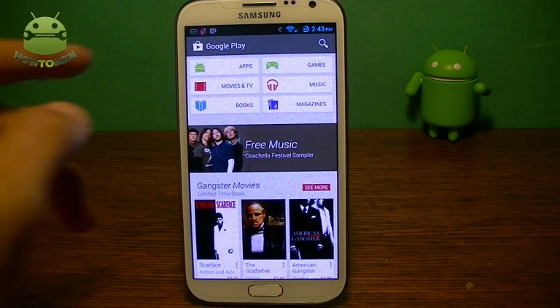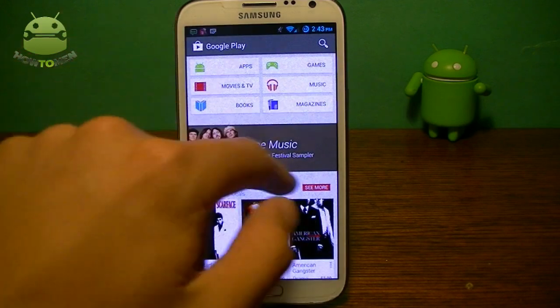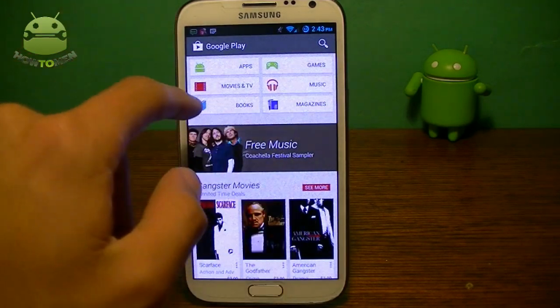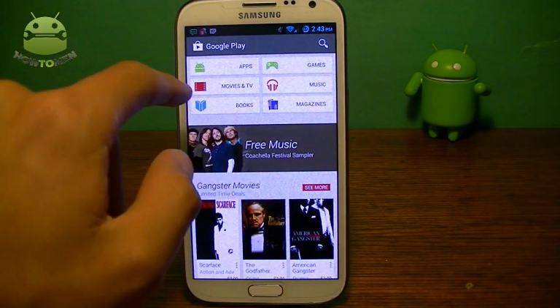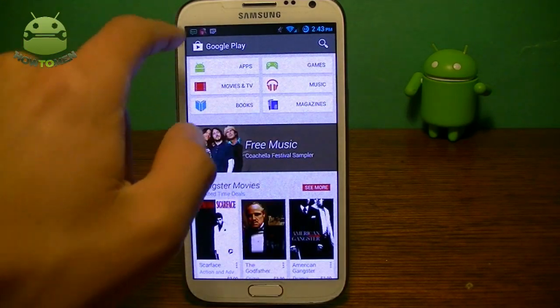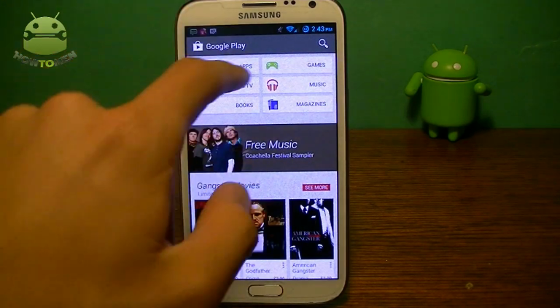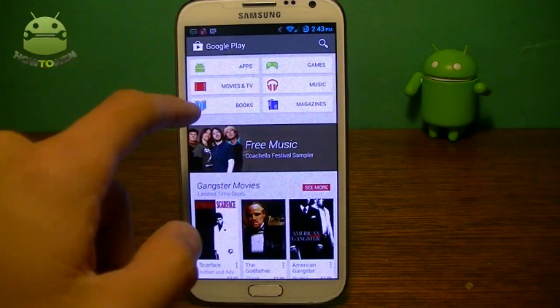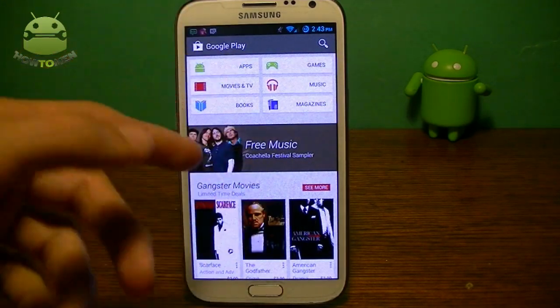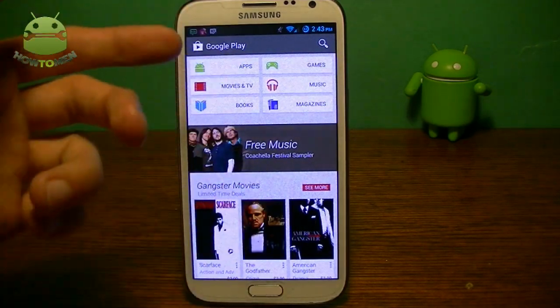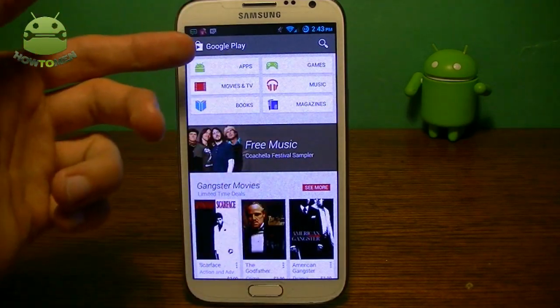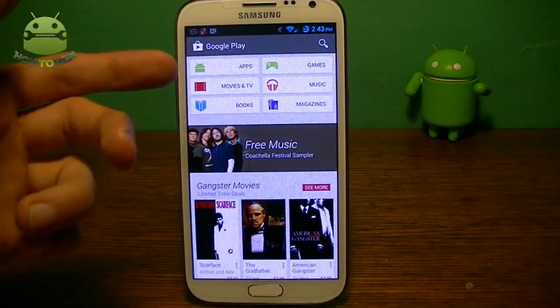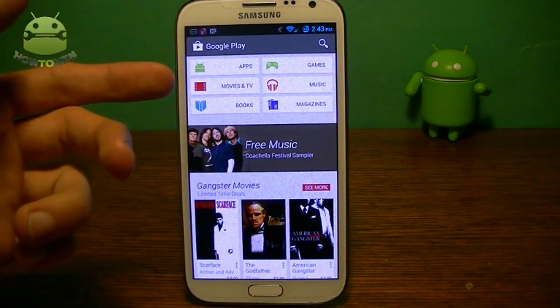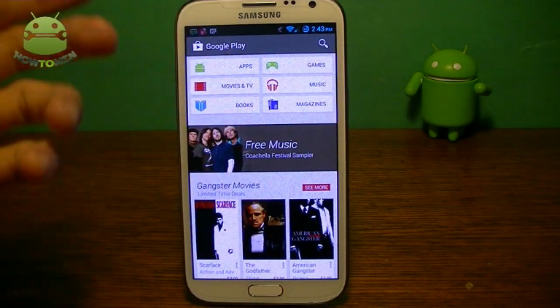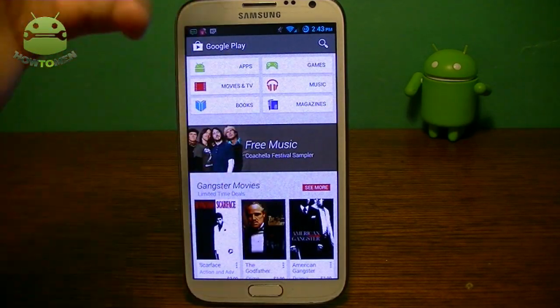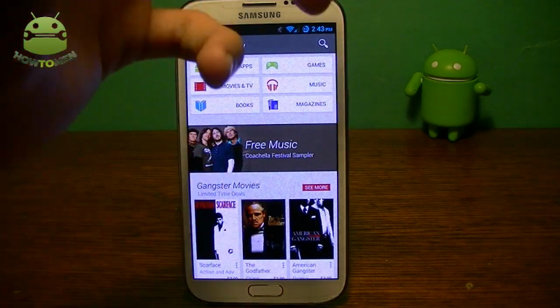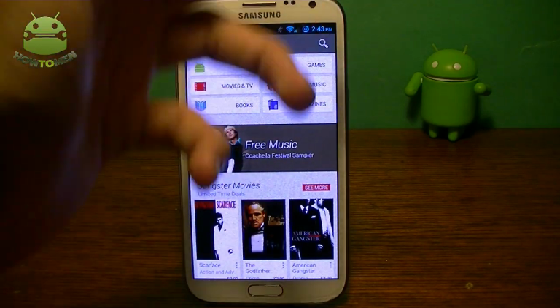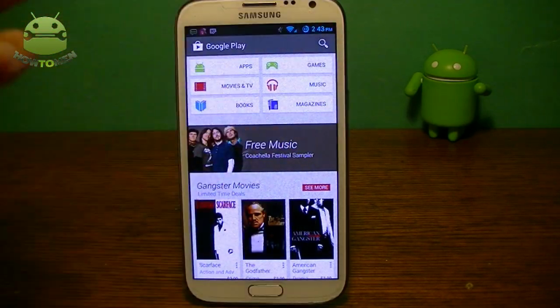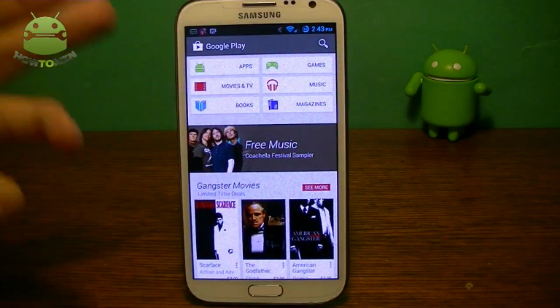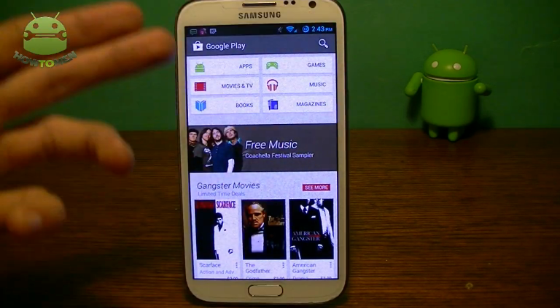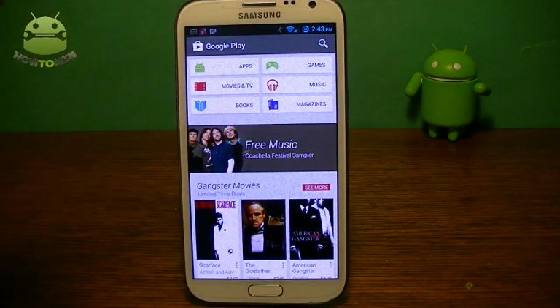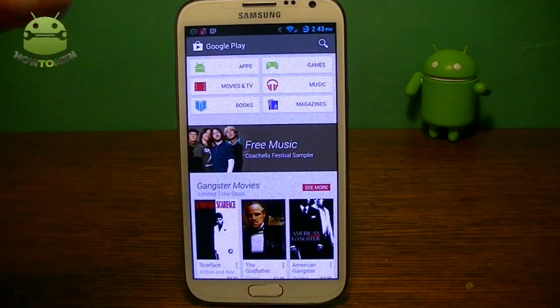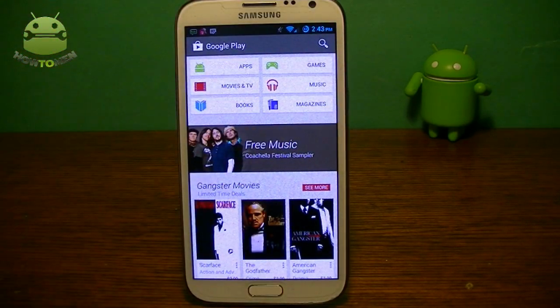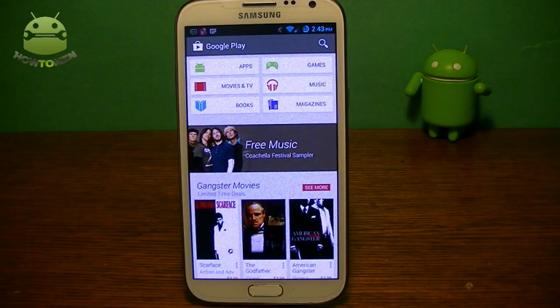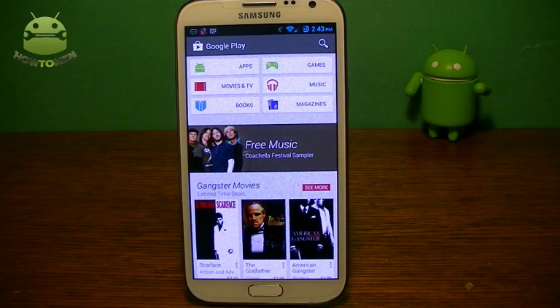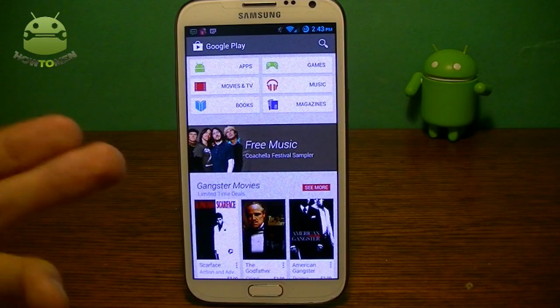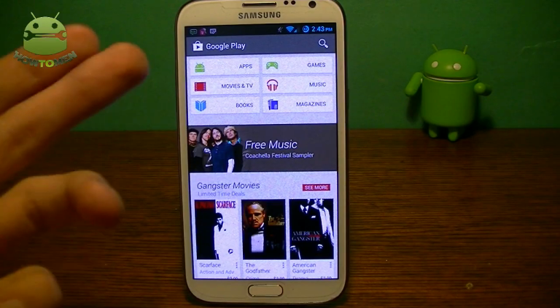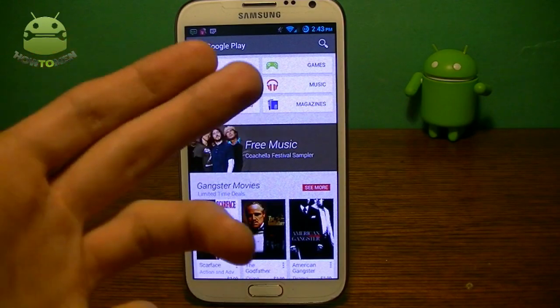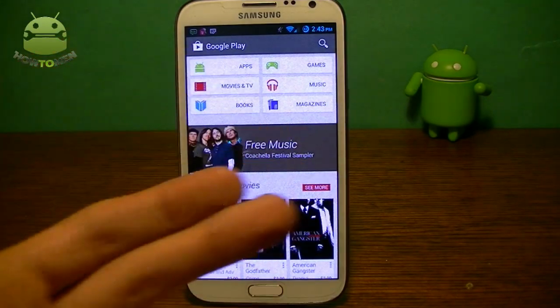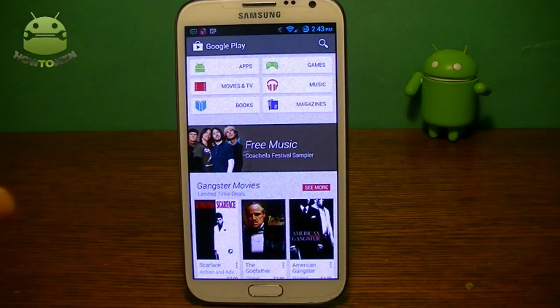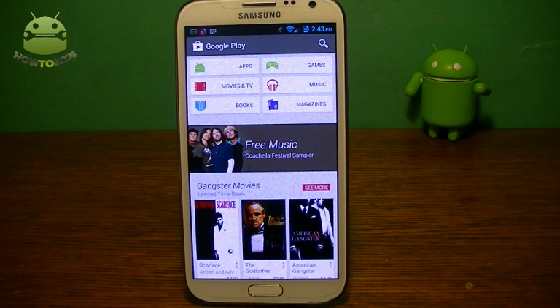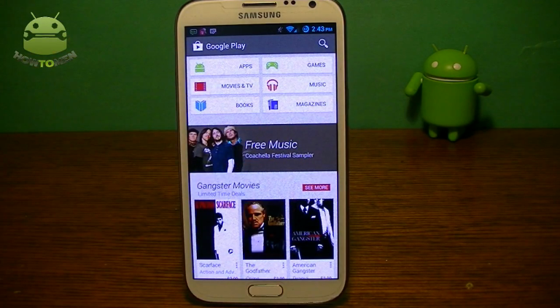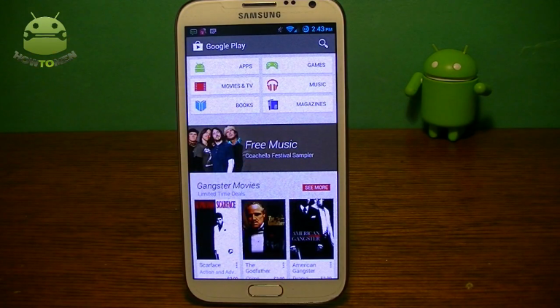Up here you can see you have the different categories. You have apps, games, movies and TV, music, books, and magazines.